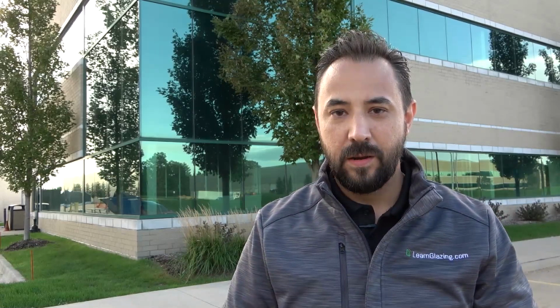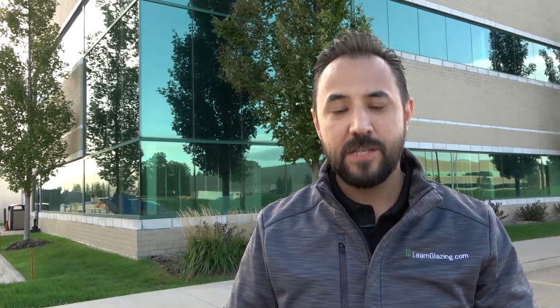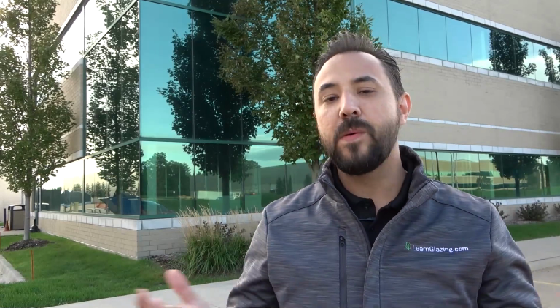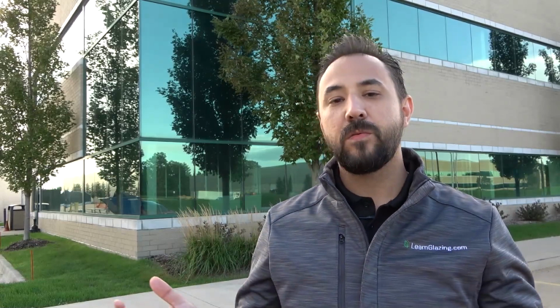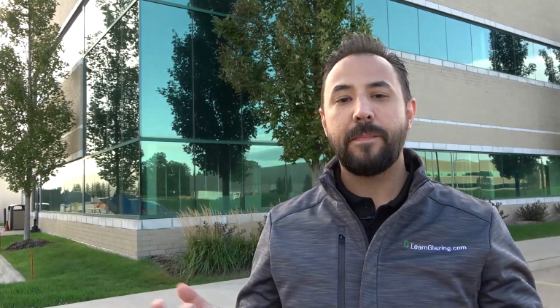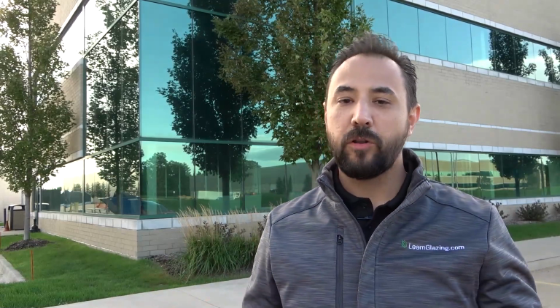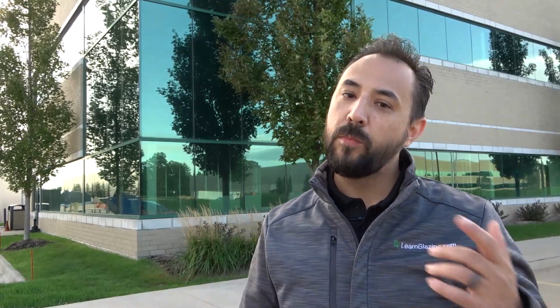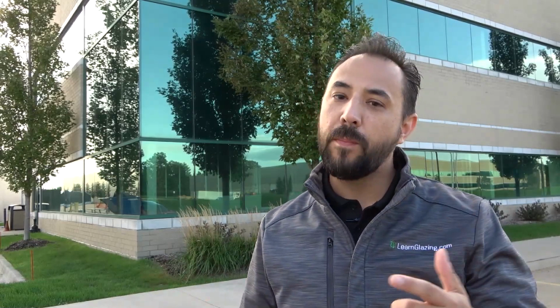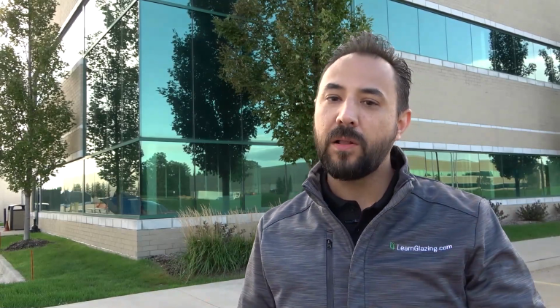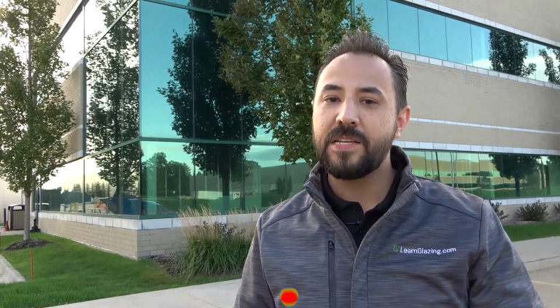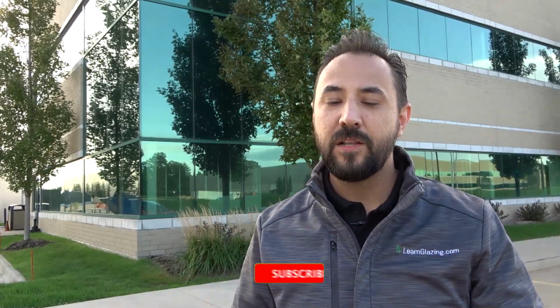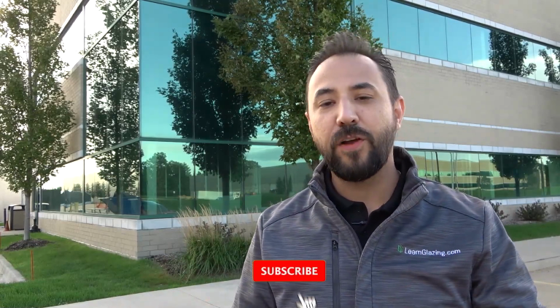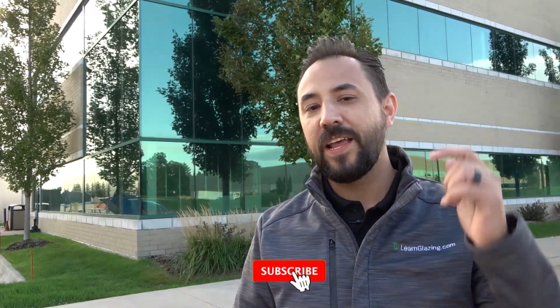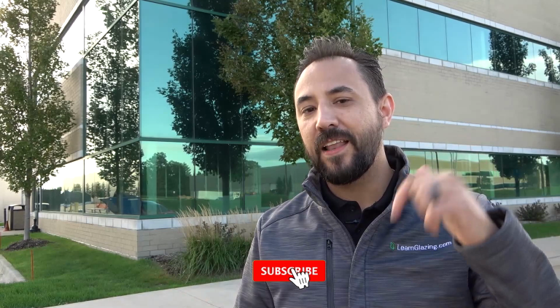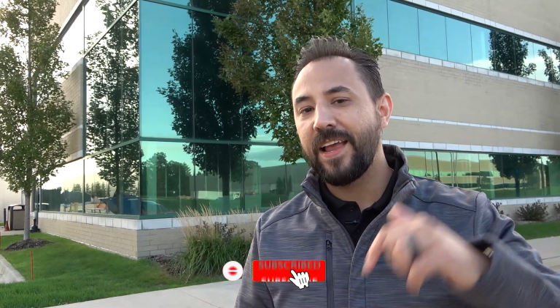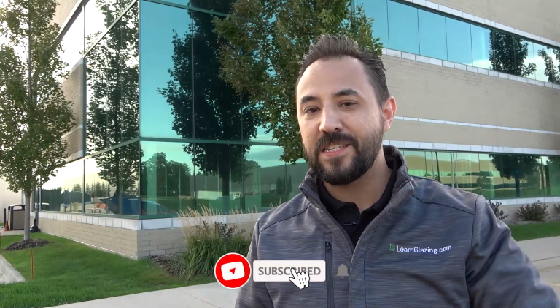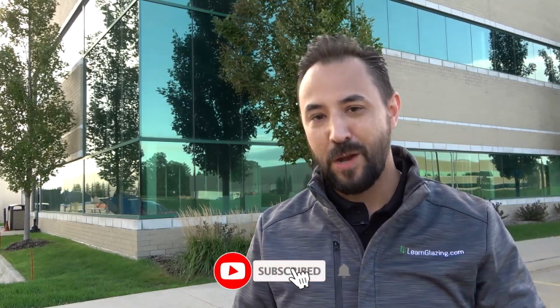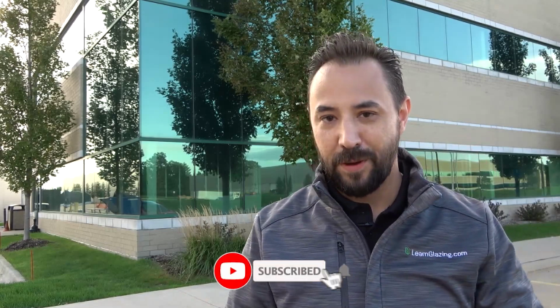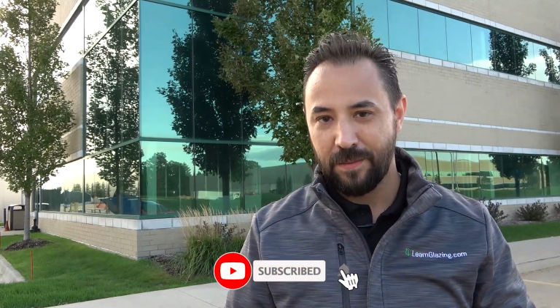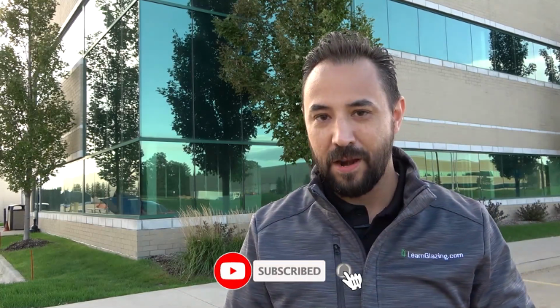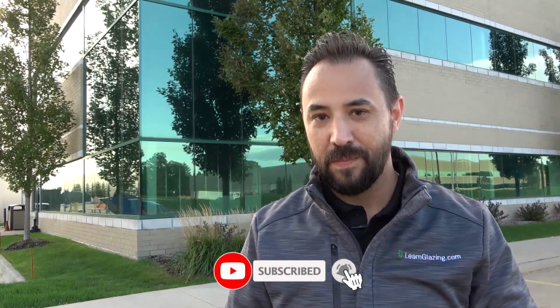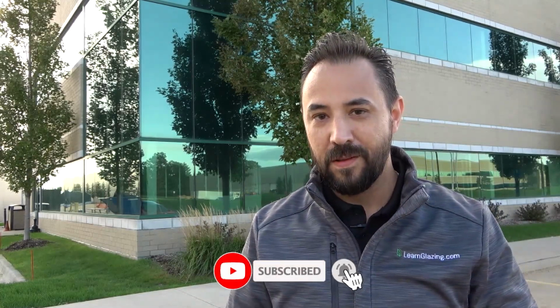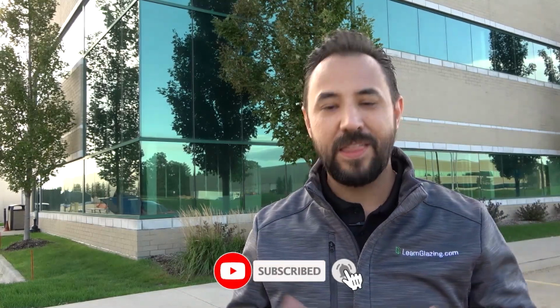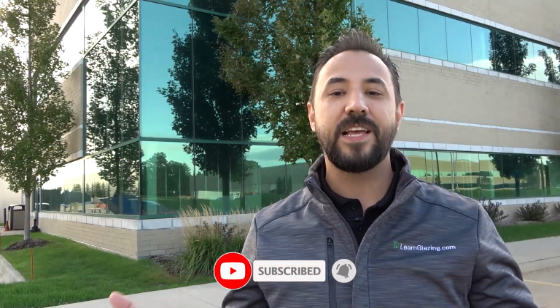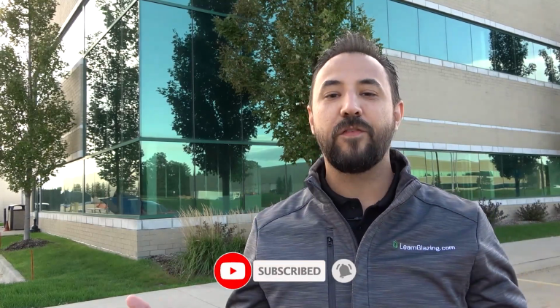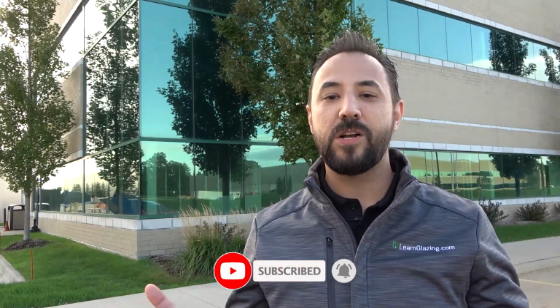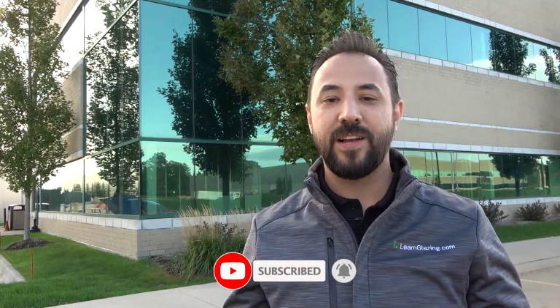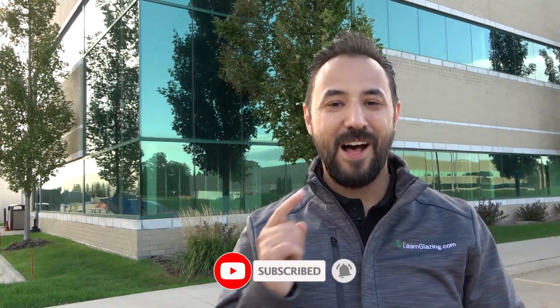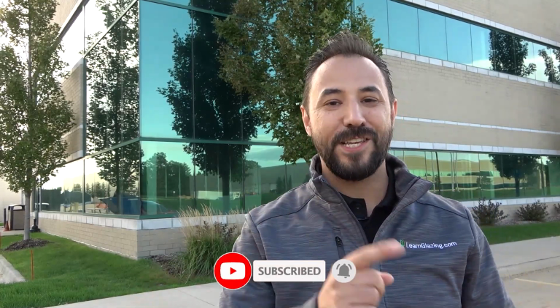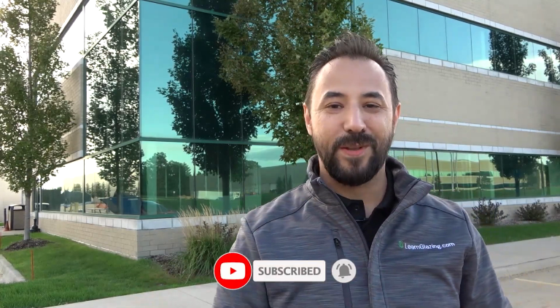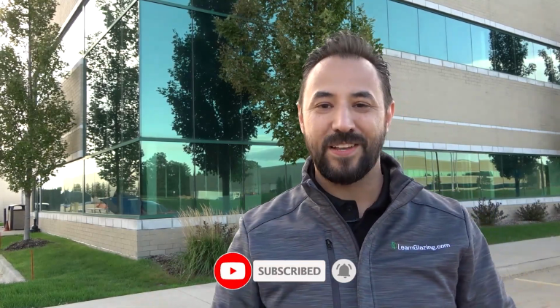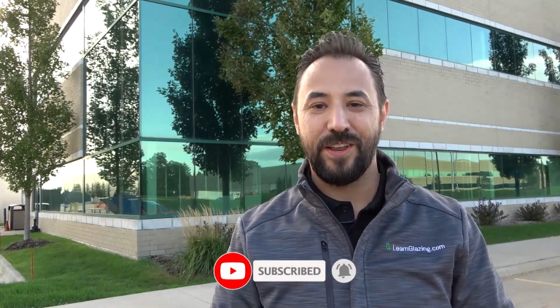As always, remember to learn more about glass. Don't forget to hit that like and subscribe button. Thanks again for watching — I'll see you in the next video.